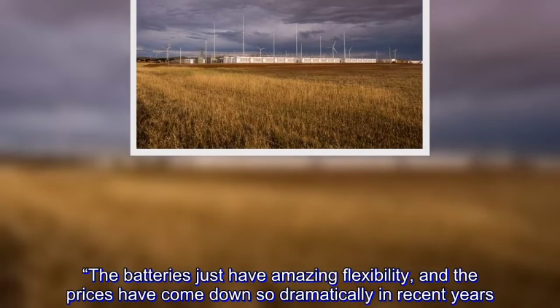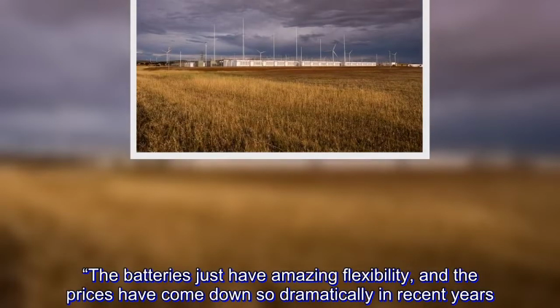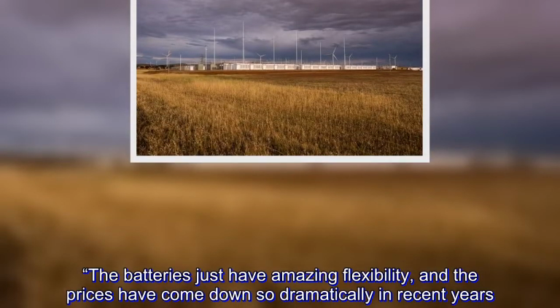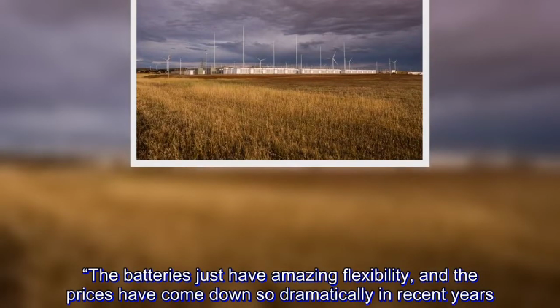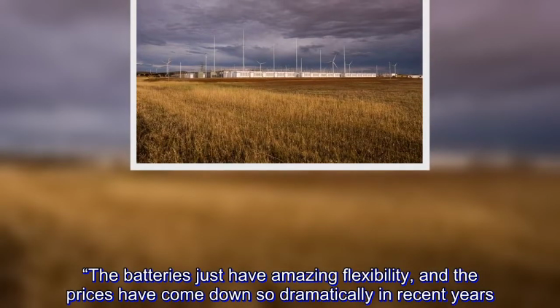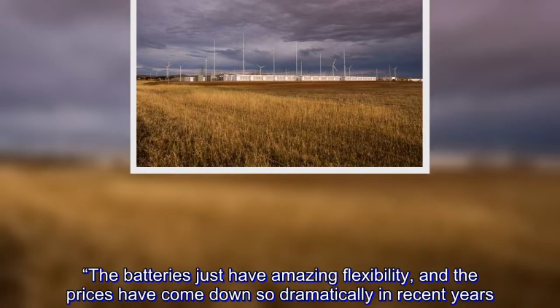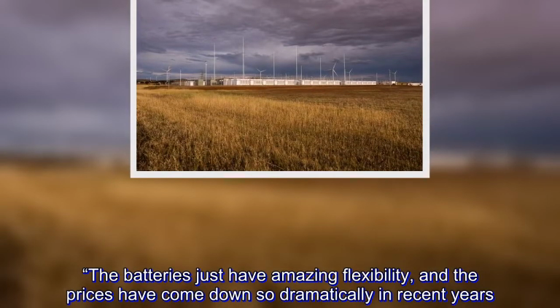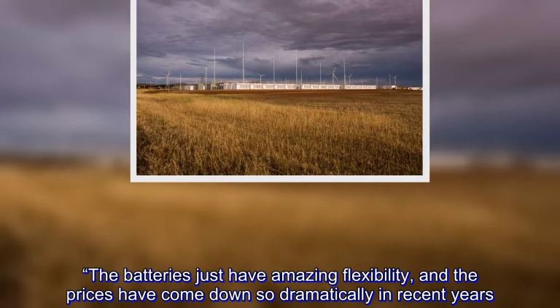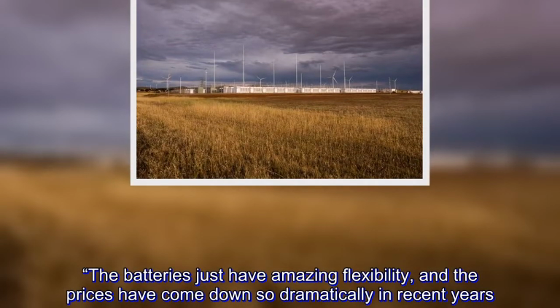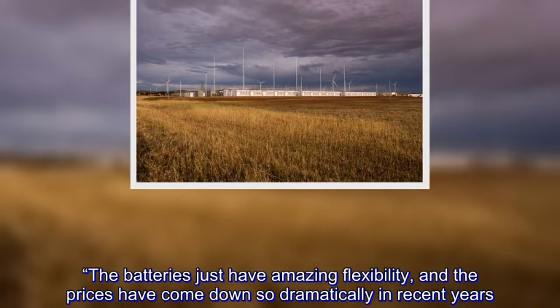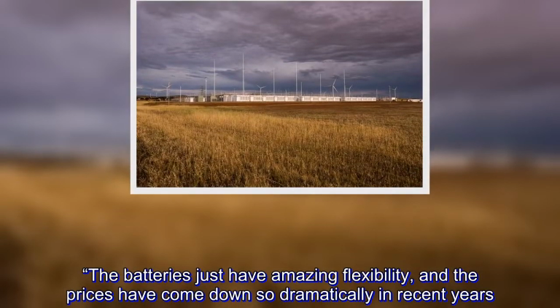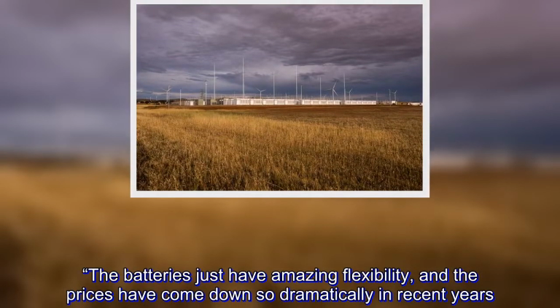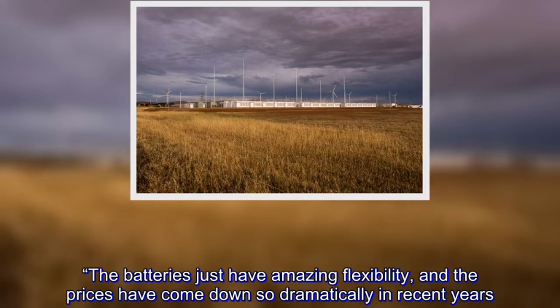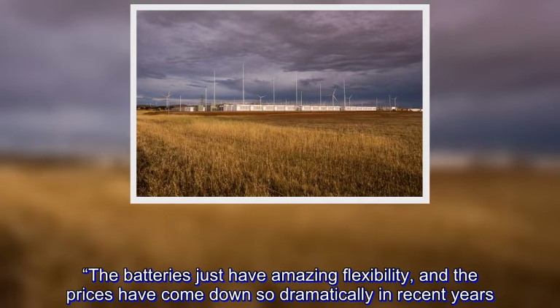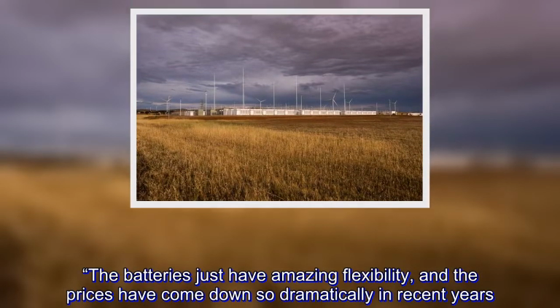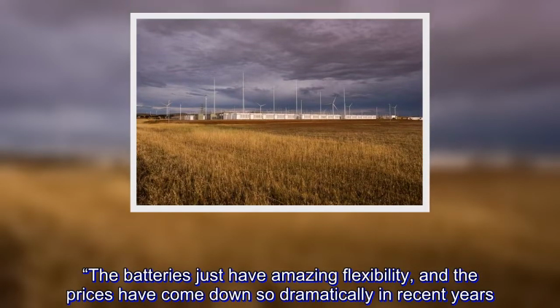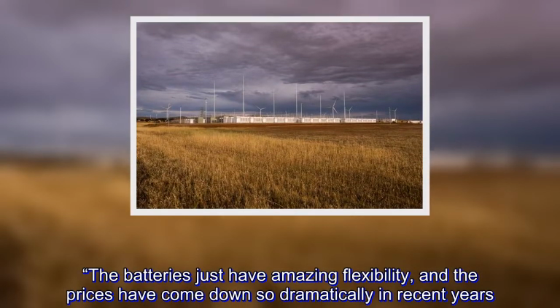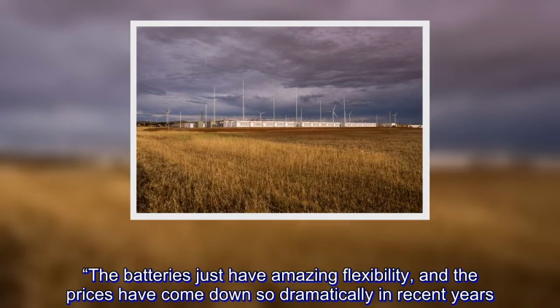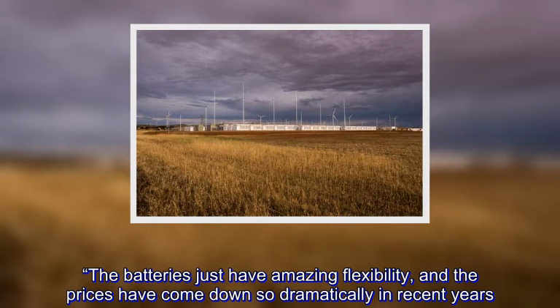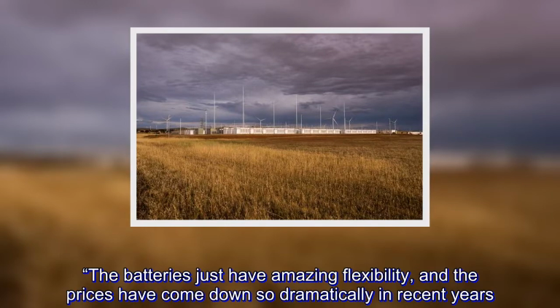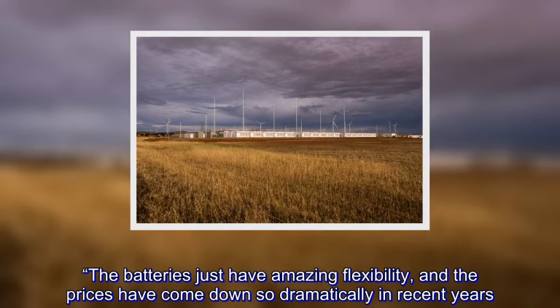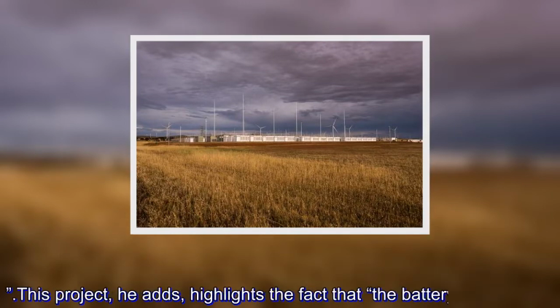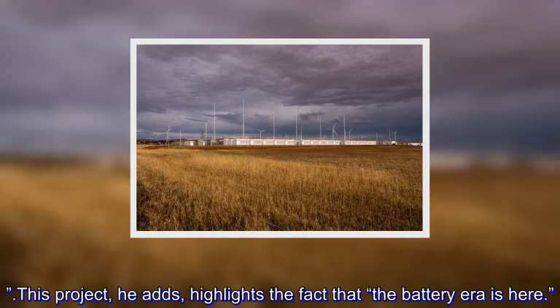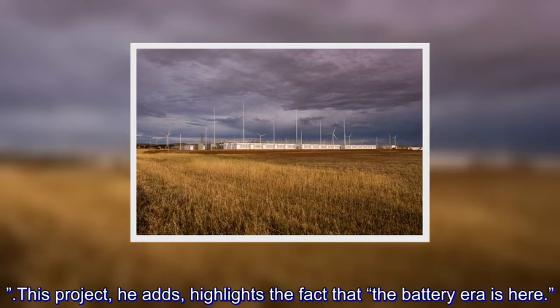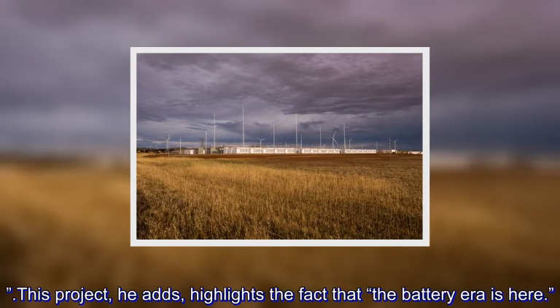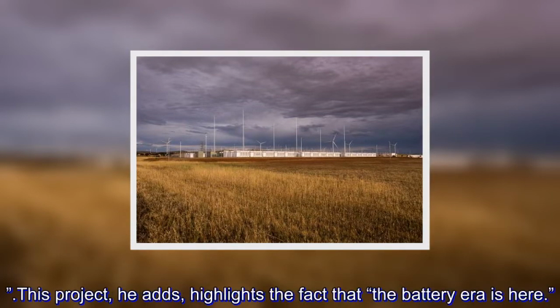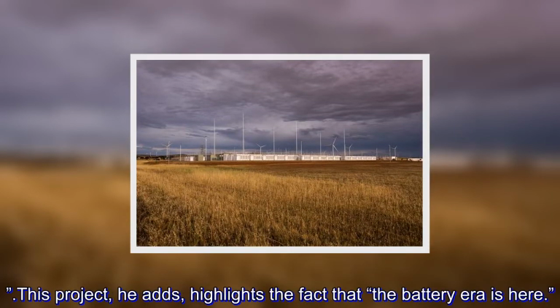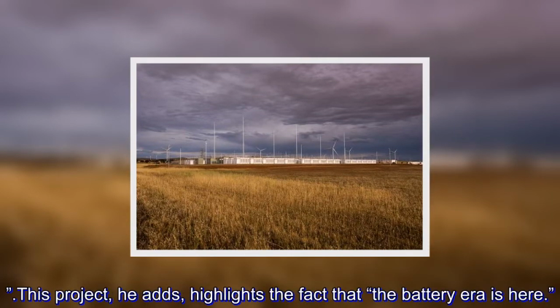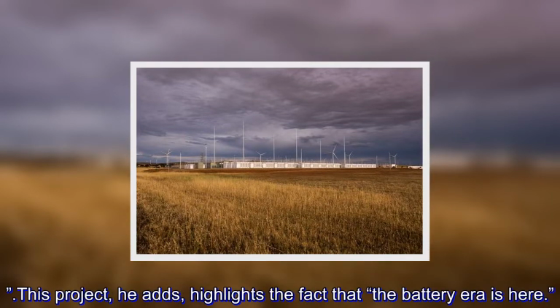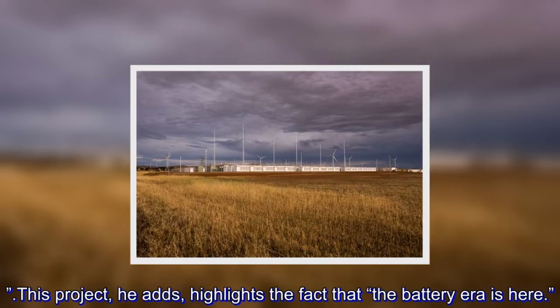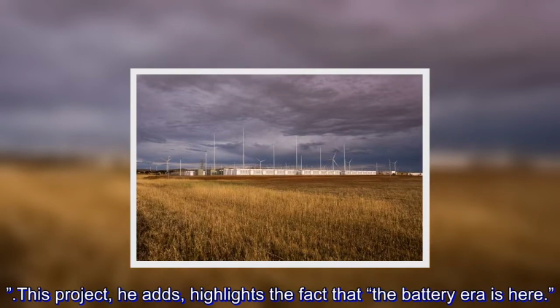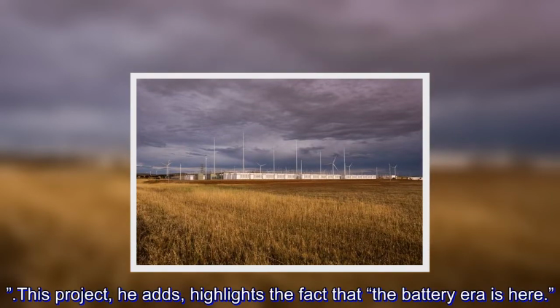This project, he adds, highlights the fact that the battery era is here.